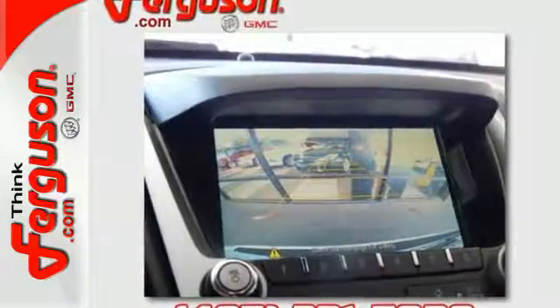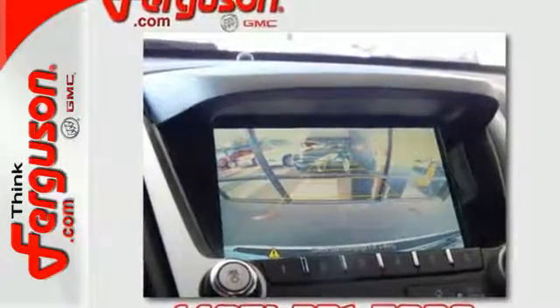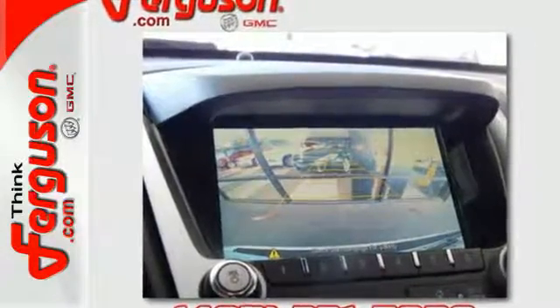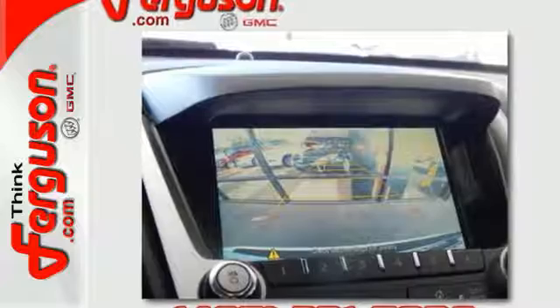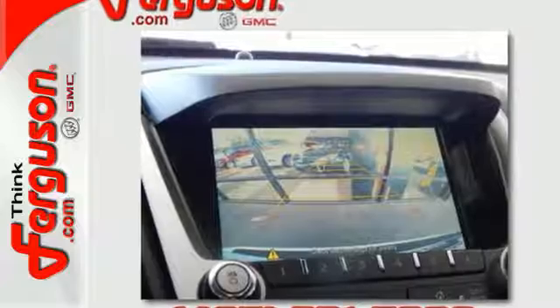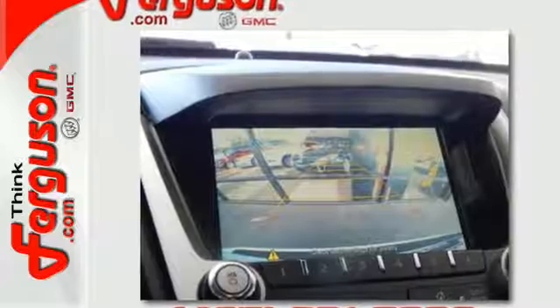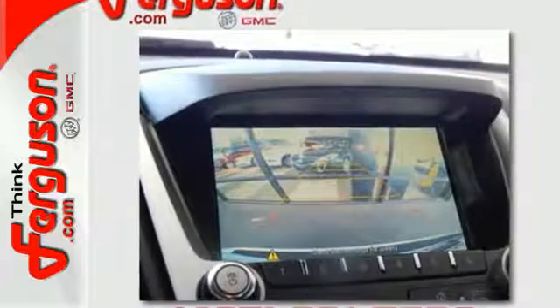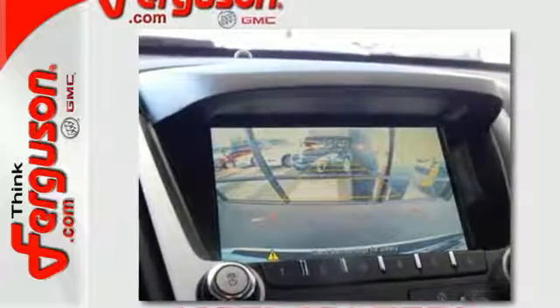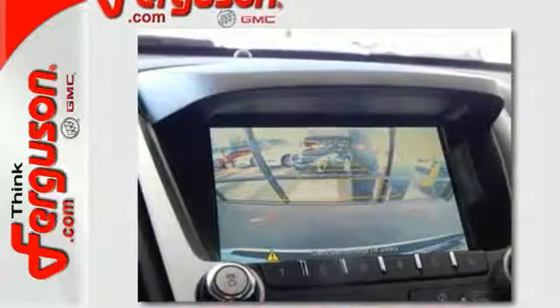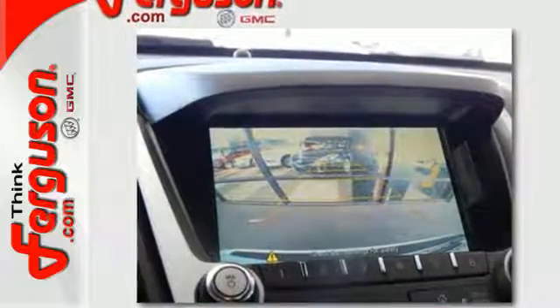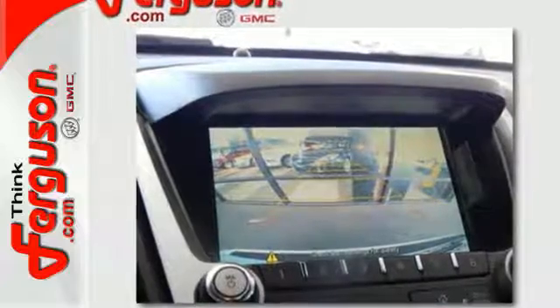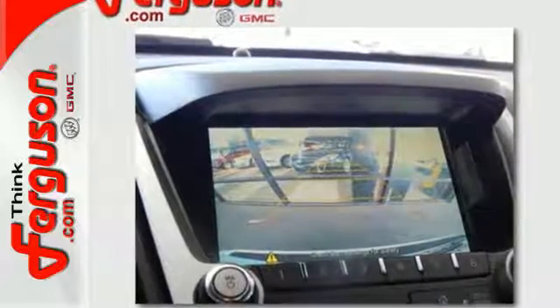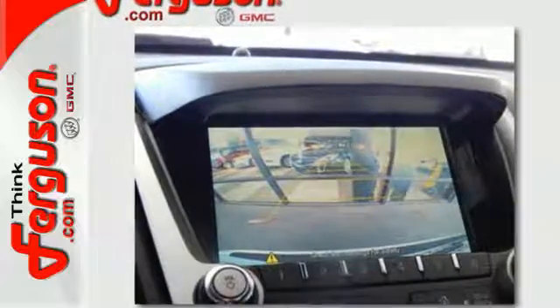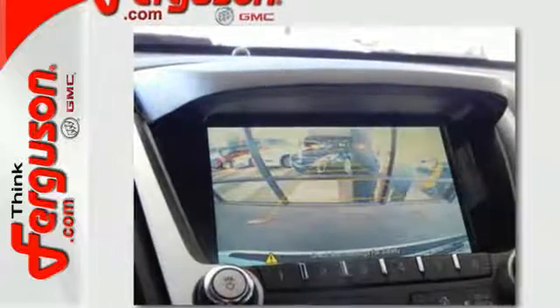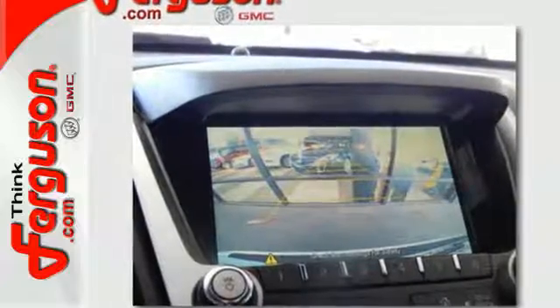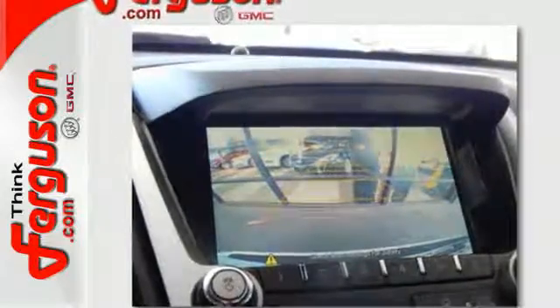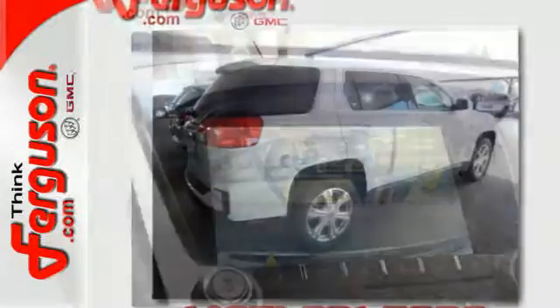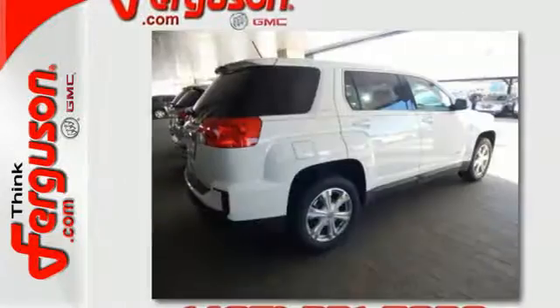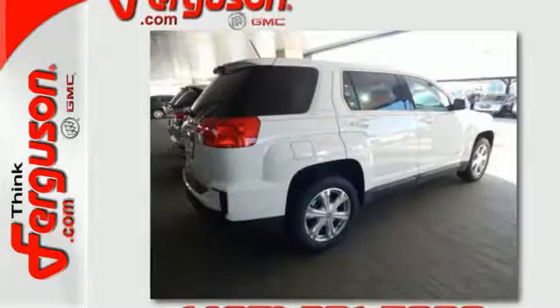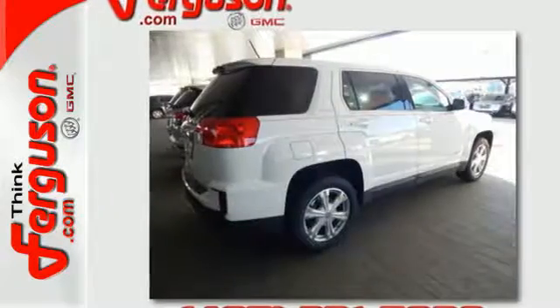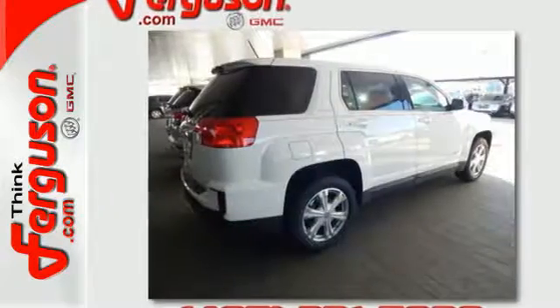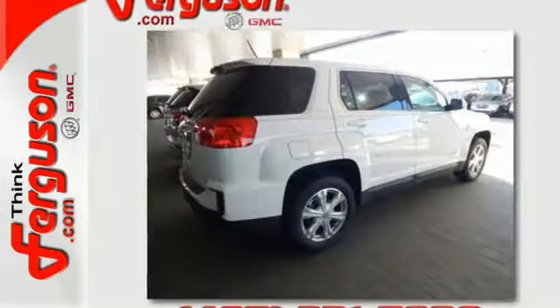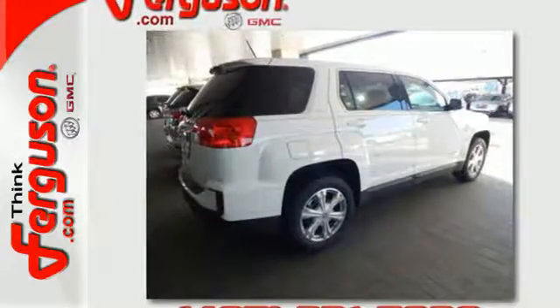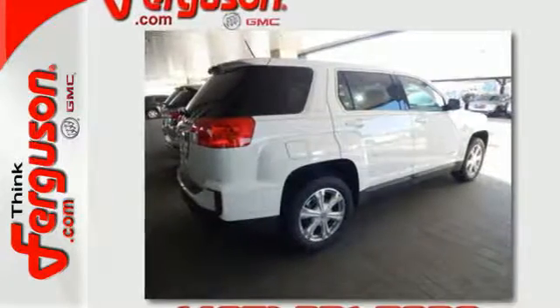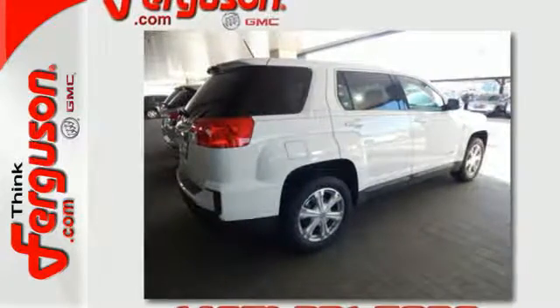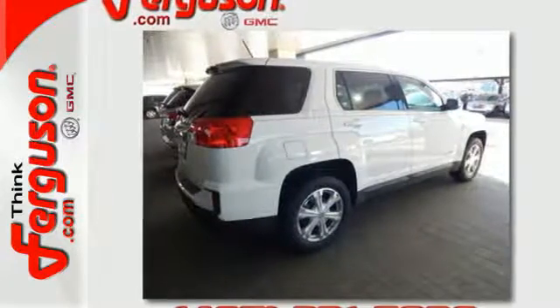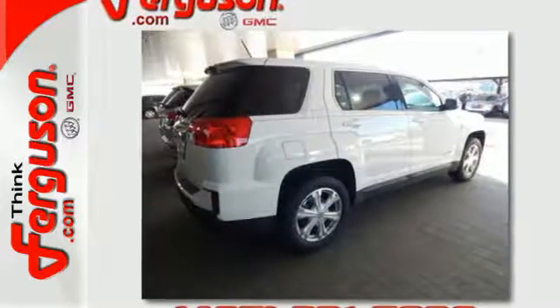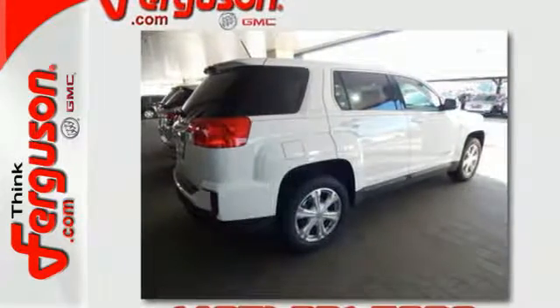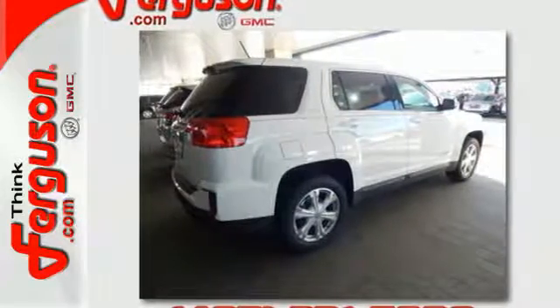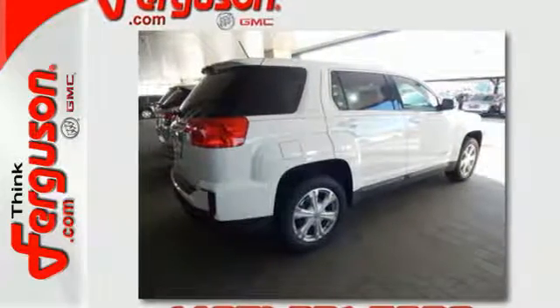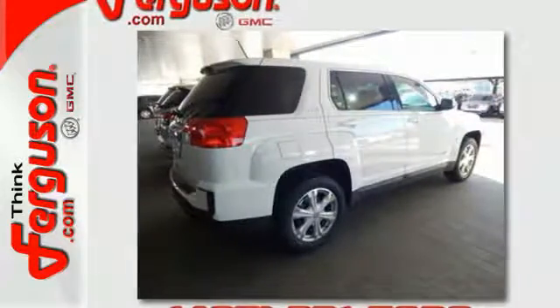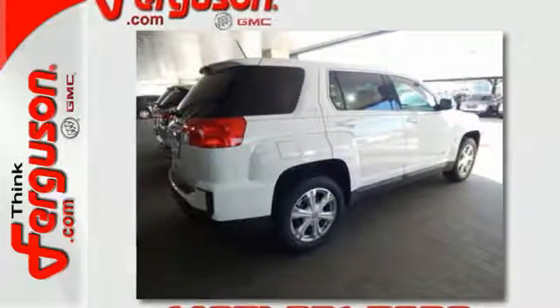This Terrain means business, just like you — a perfect match. Take it for a test drive today.